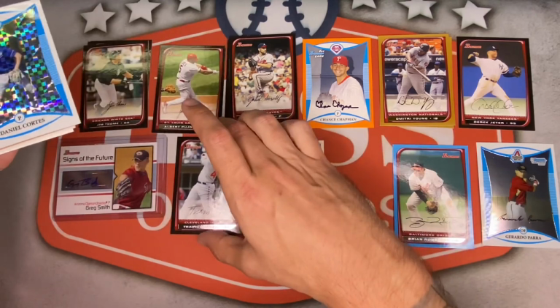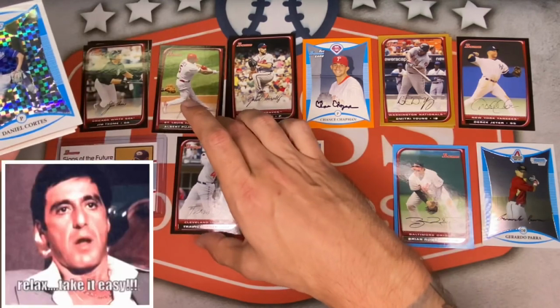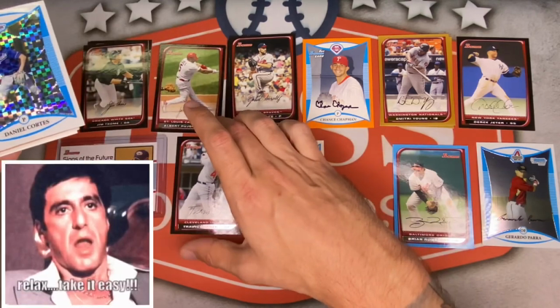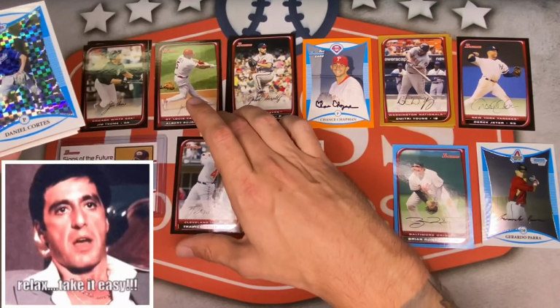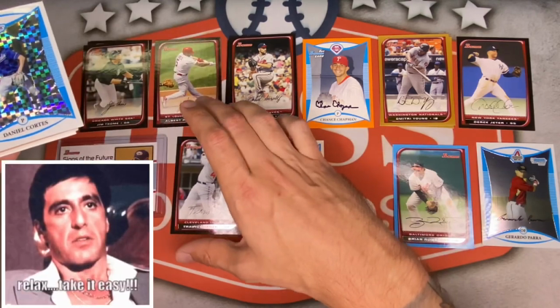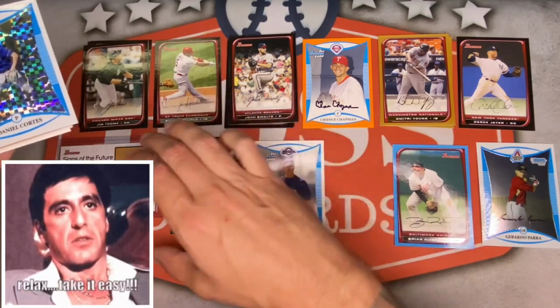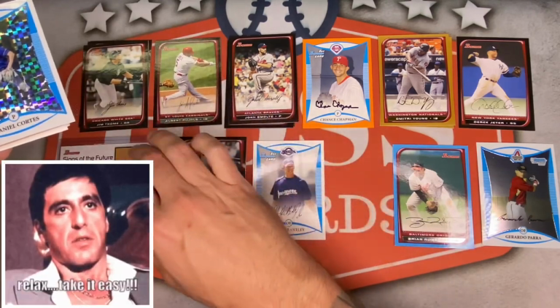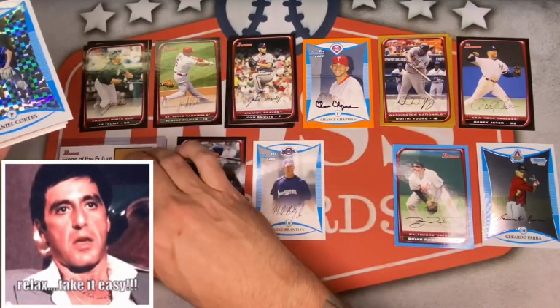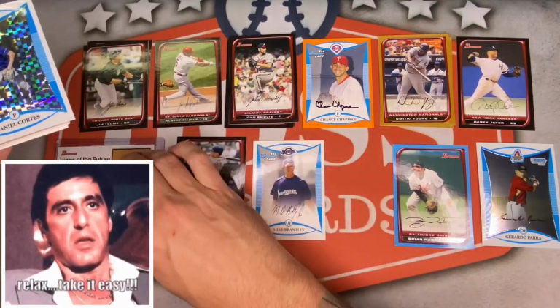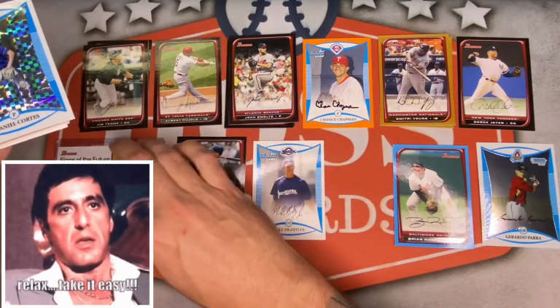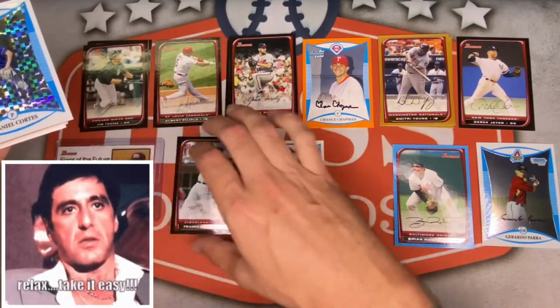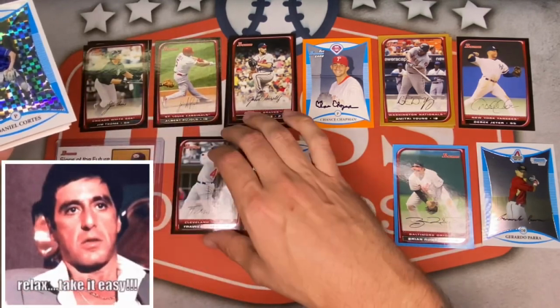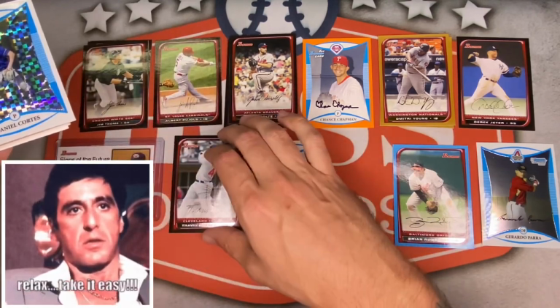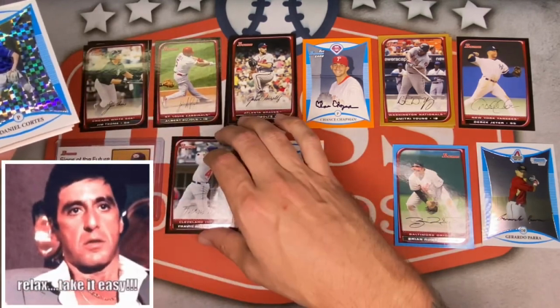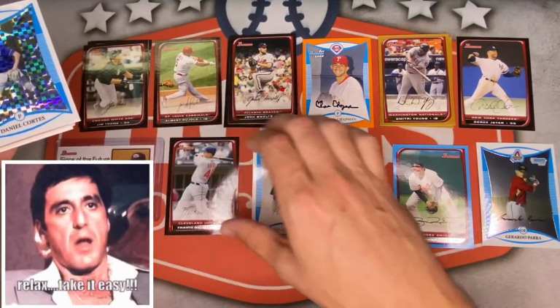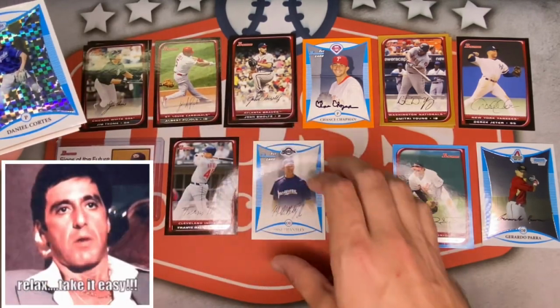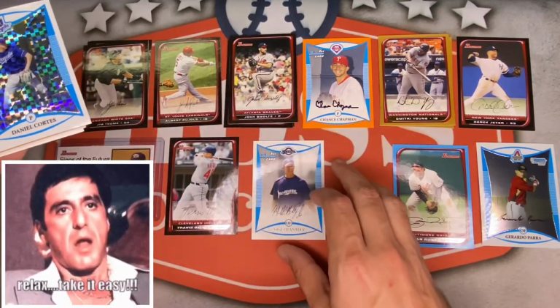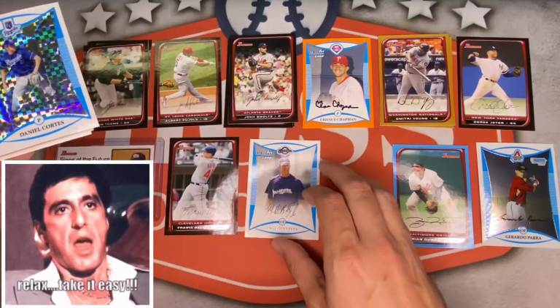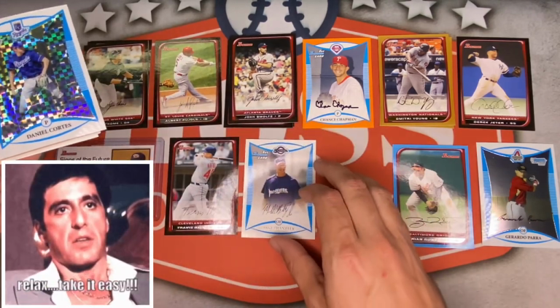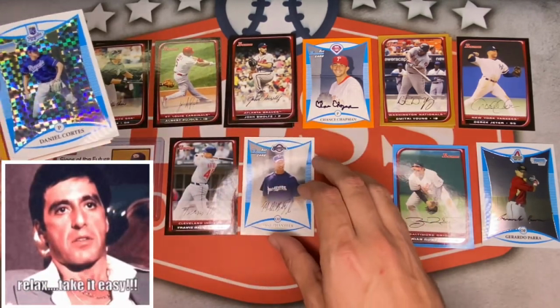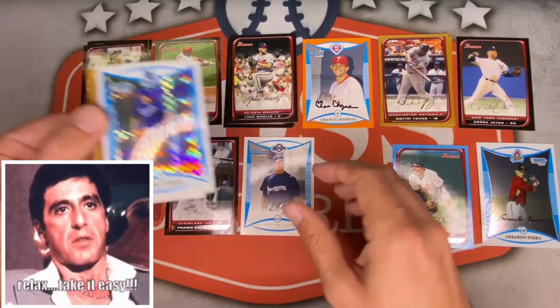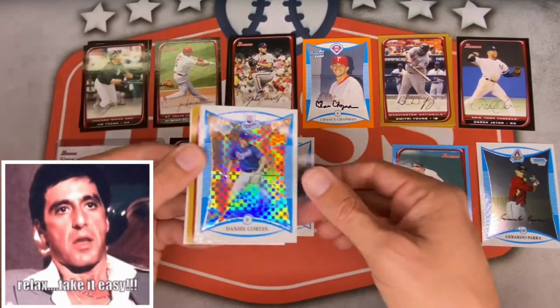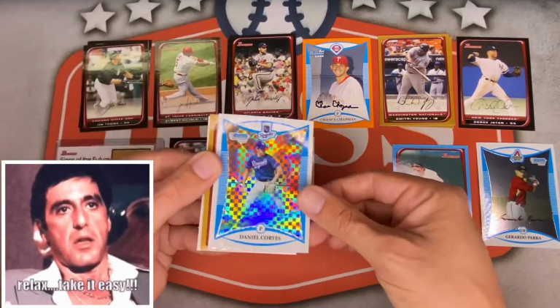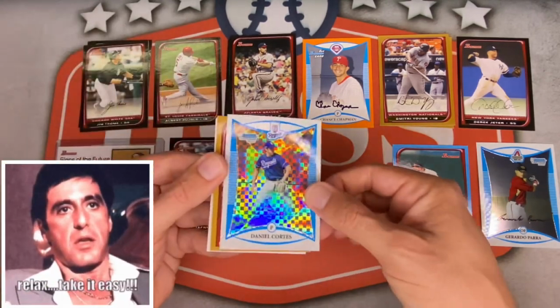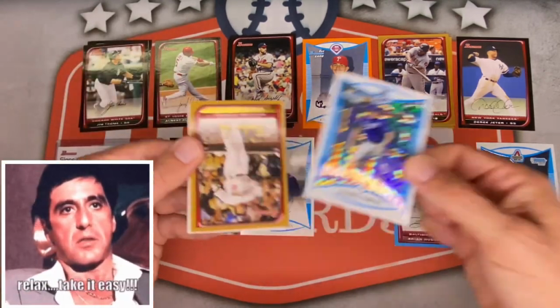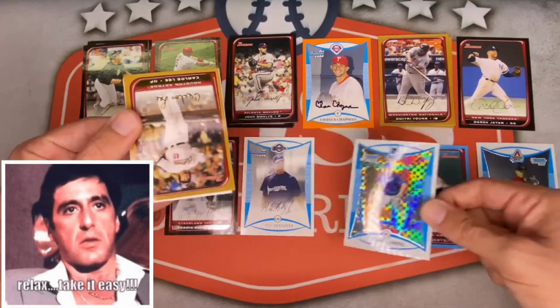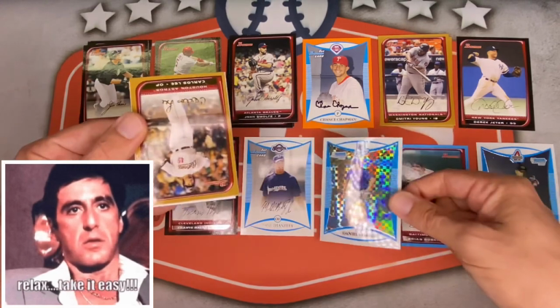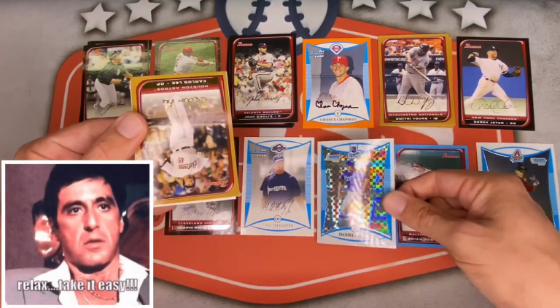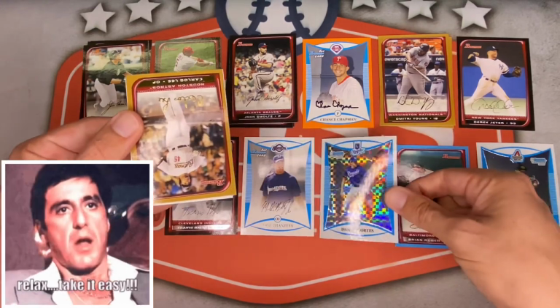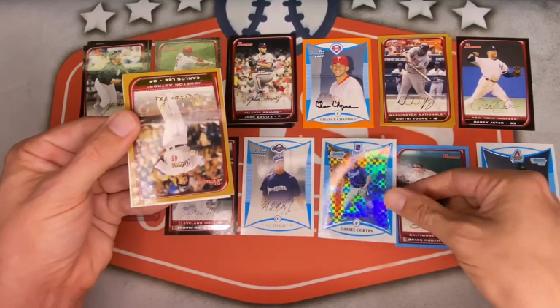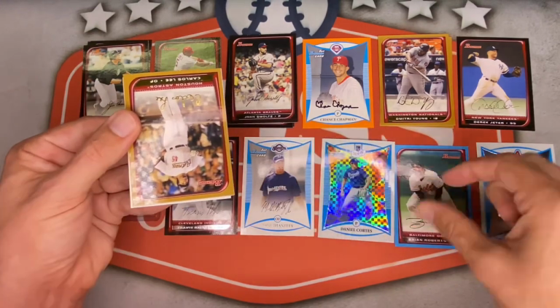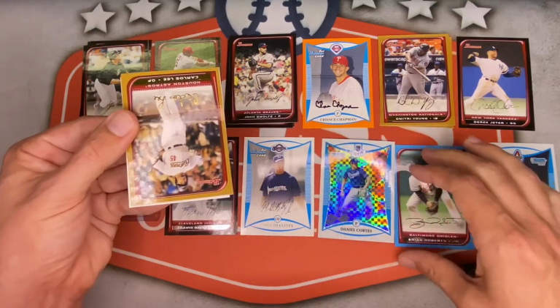Check out this one — X-Fractor Daniel Cortez! He was a huge prospect back in the day. This would have been a nice hit — numbered 184 out of 275. Beautiful looking shine. Very nice parallel find this pack.